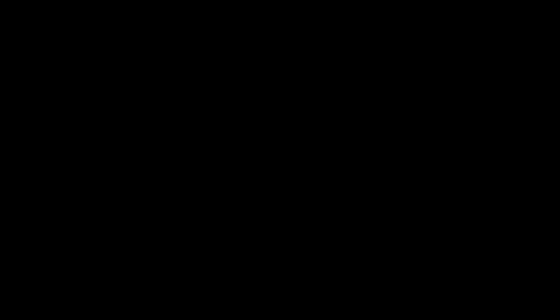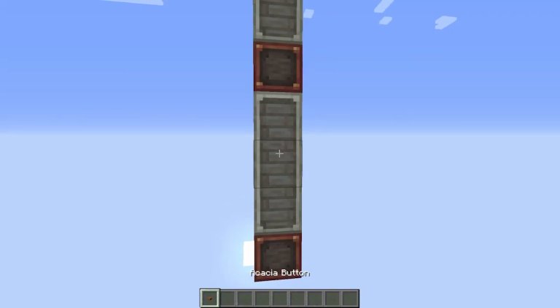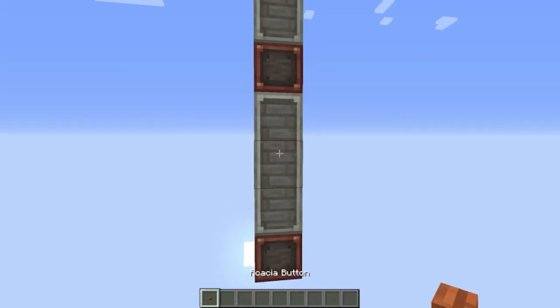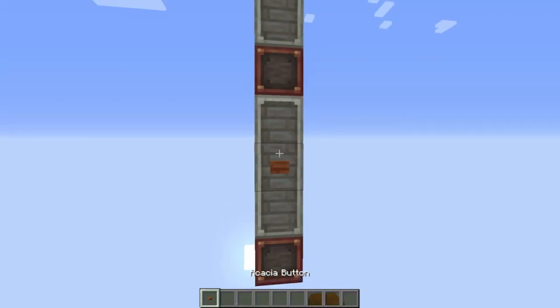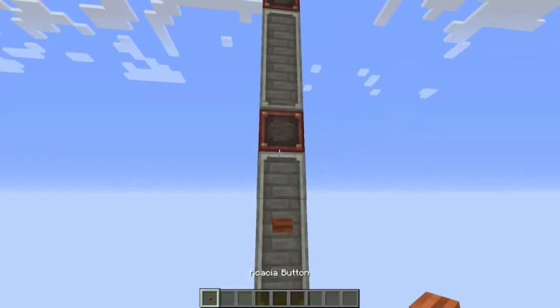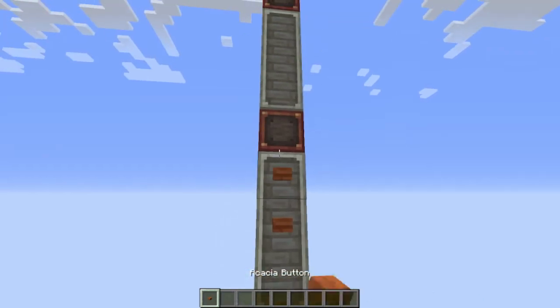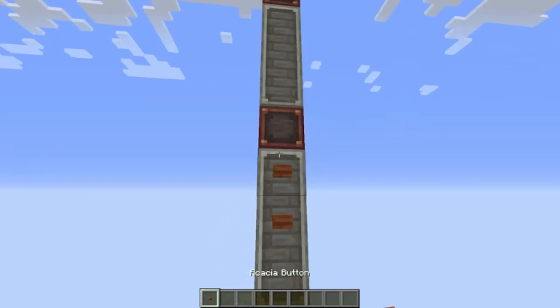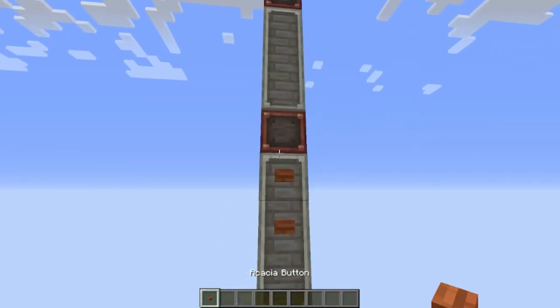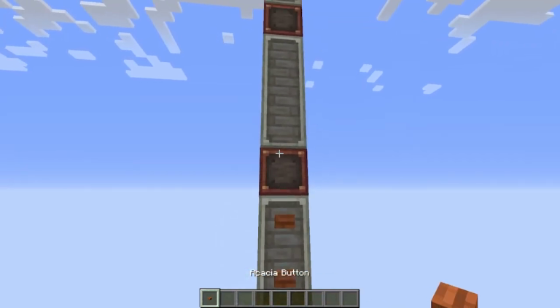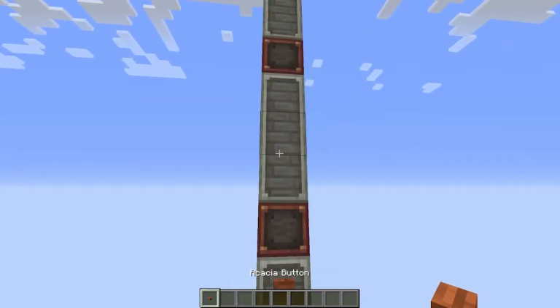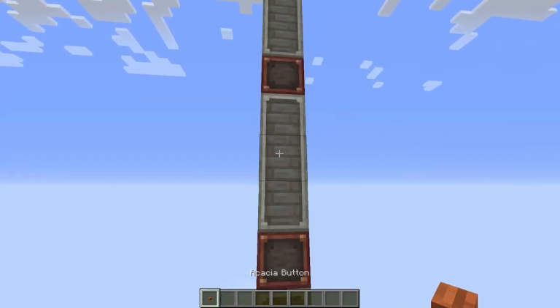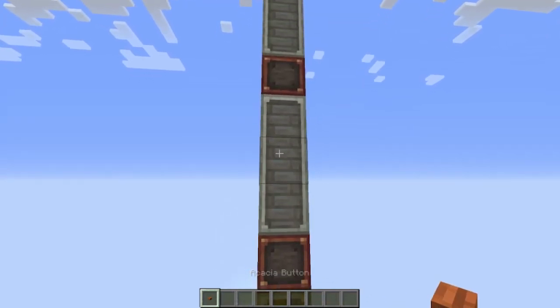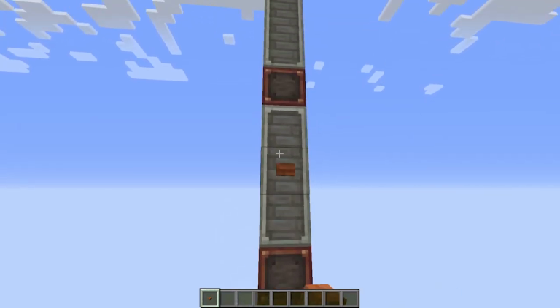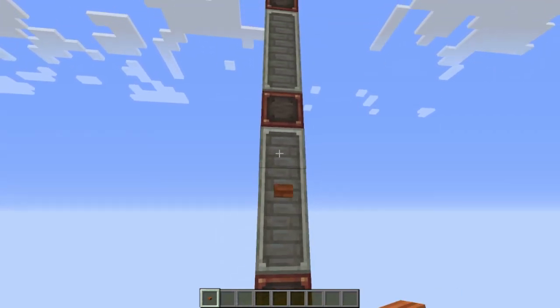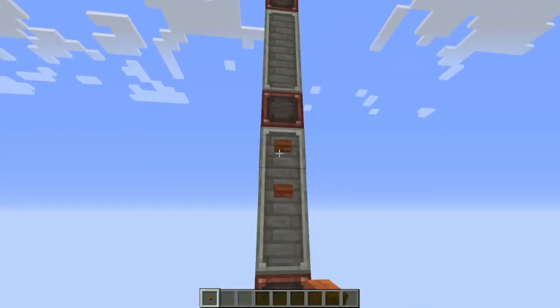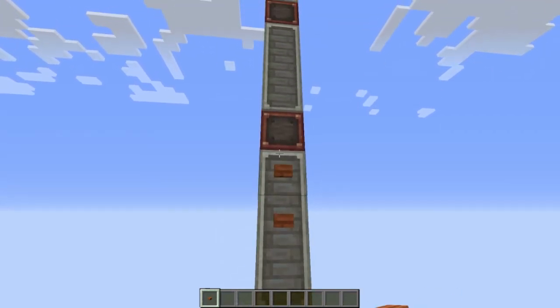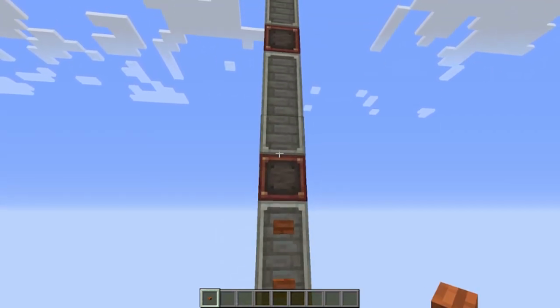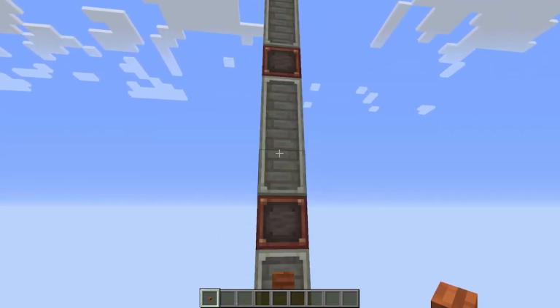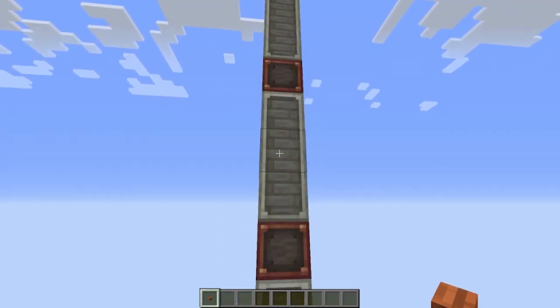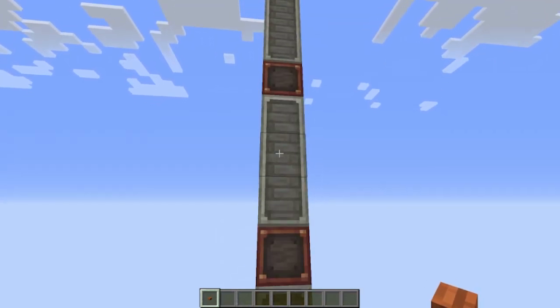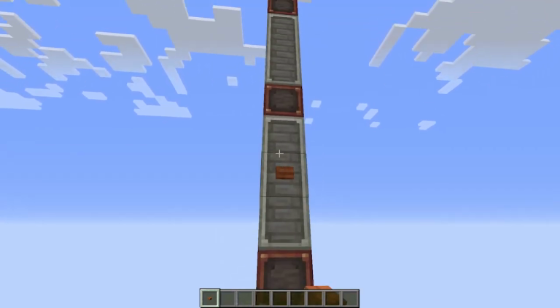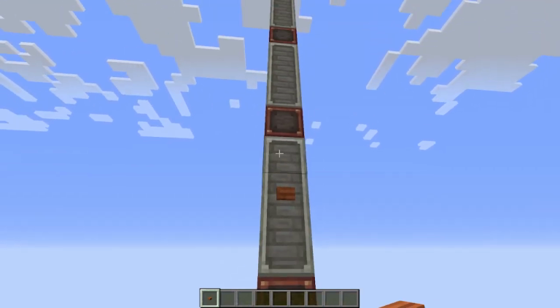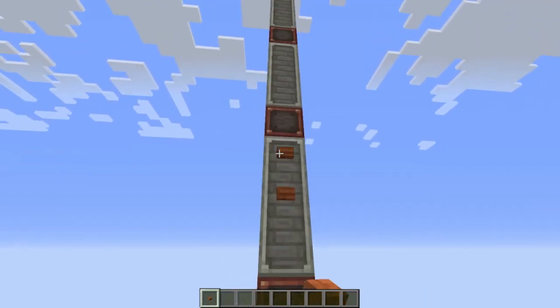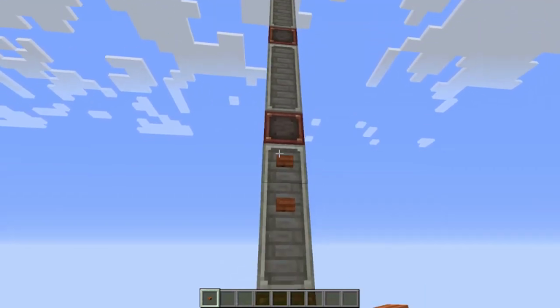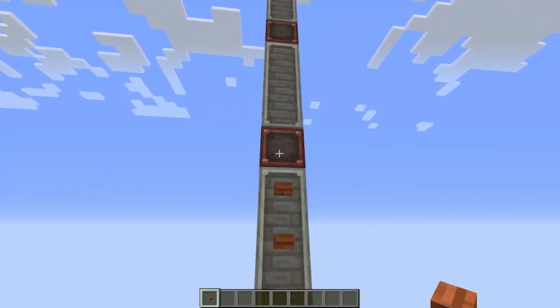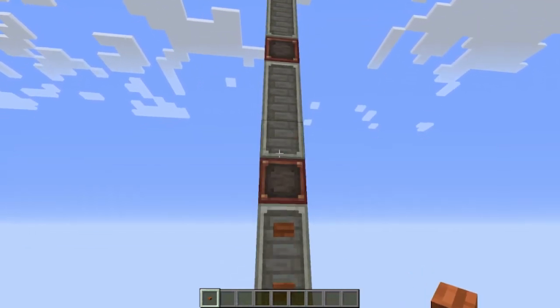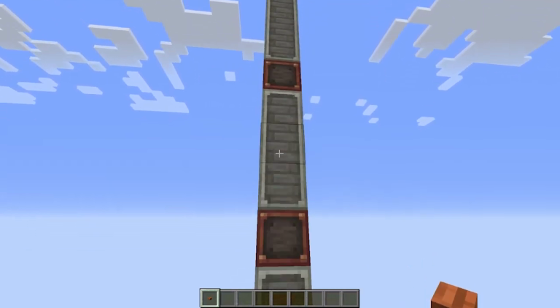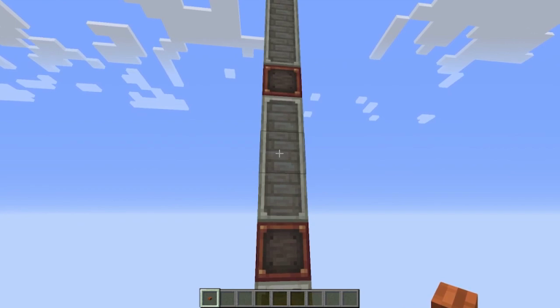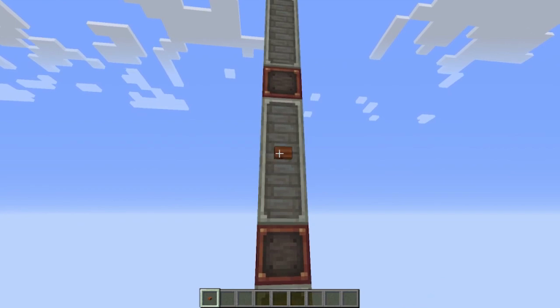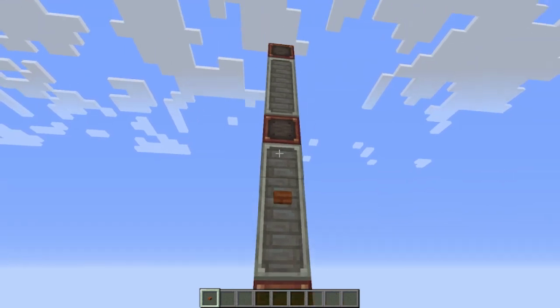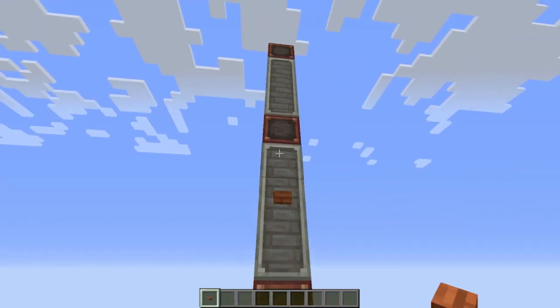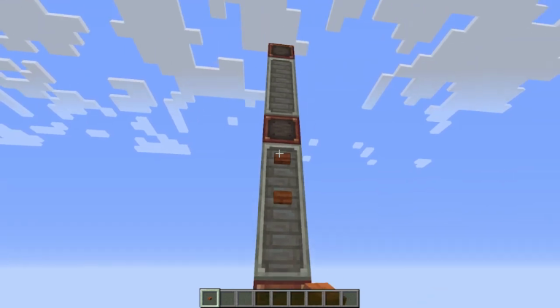Now let's add the buttons. Each floor will get two buttons except the ground floor and the top floor.